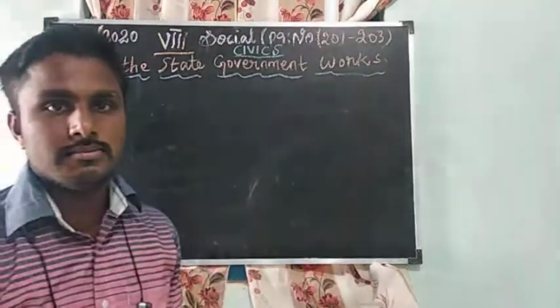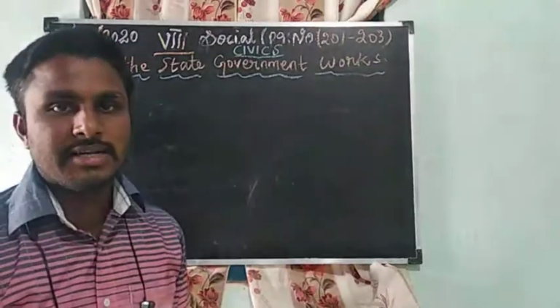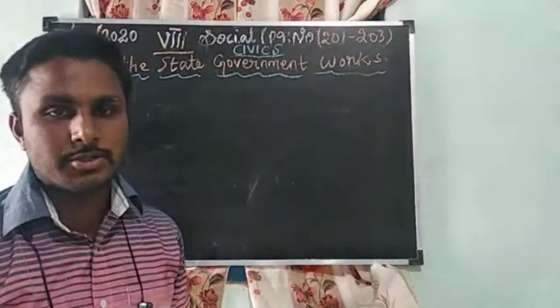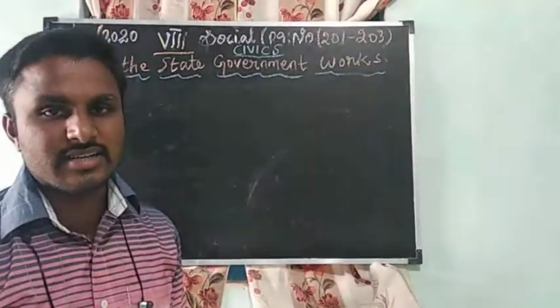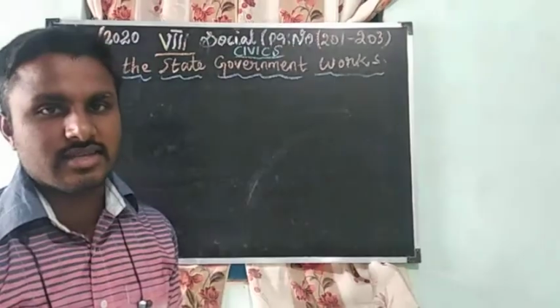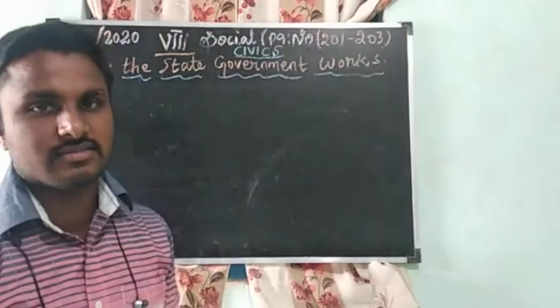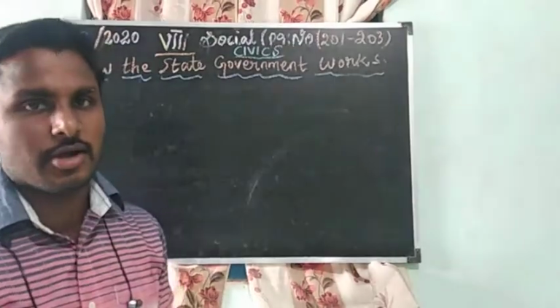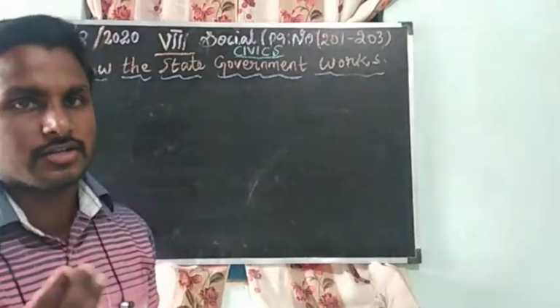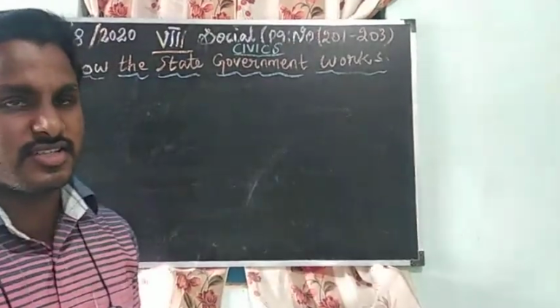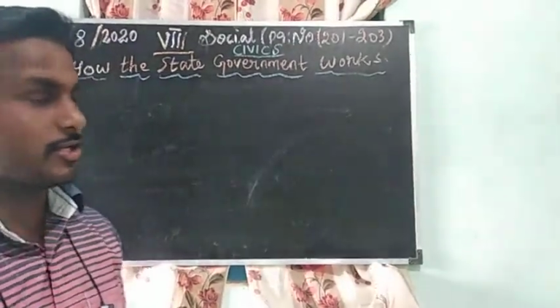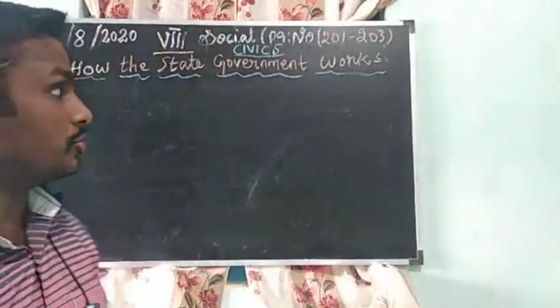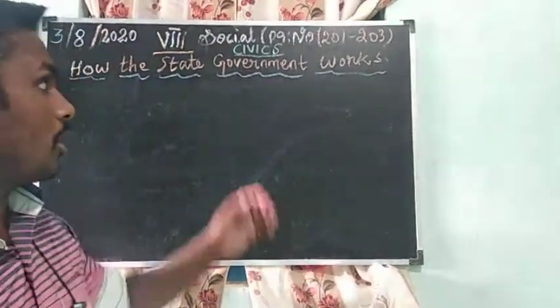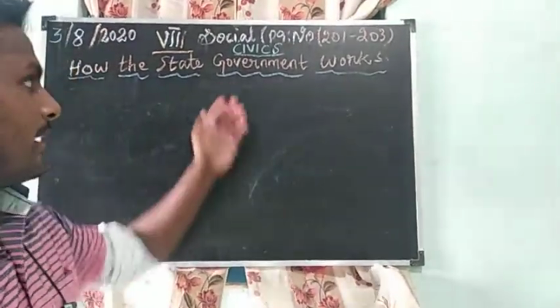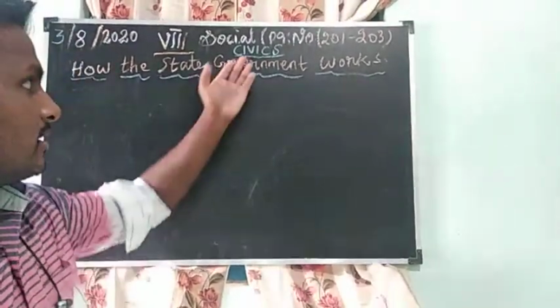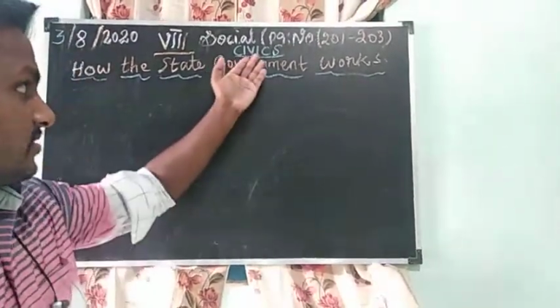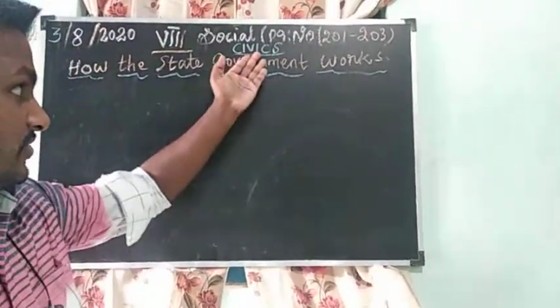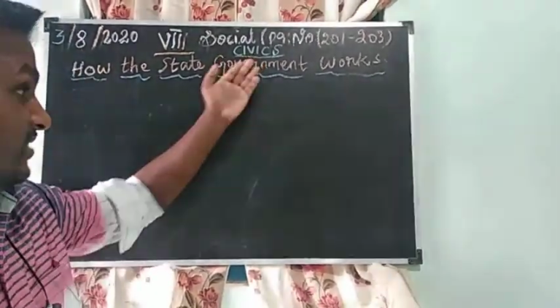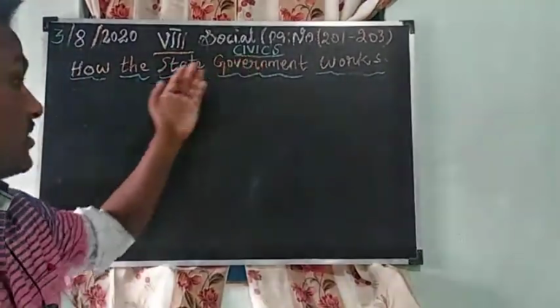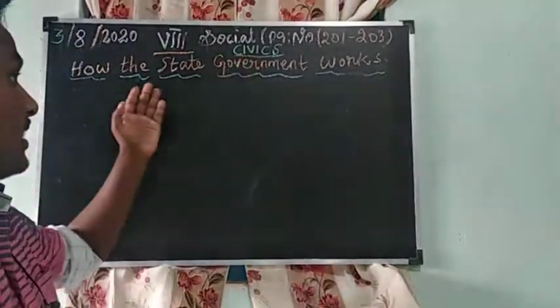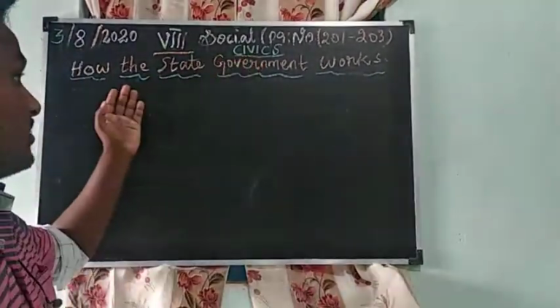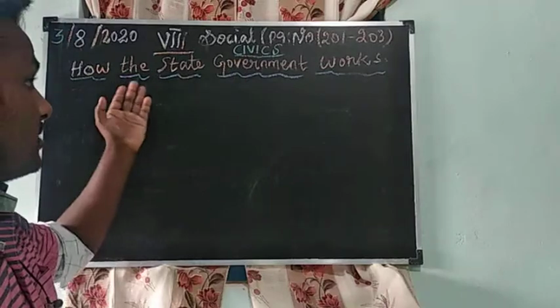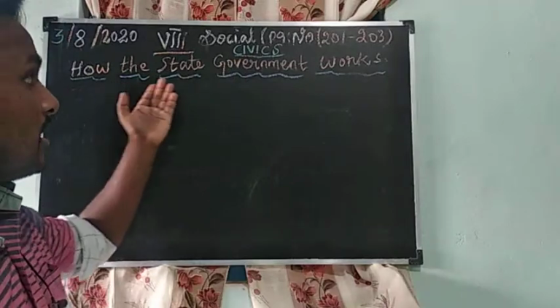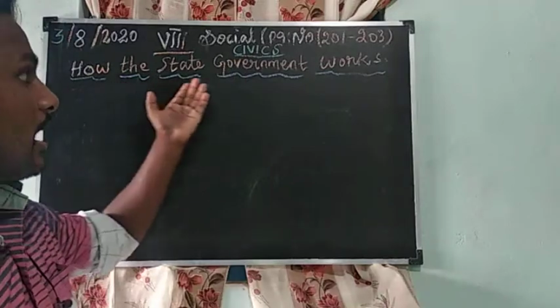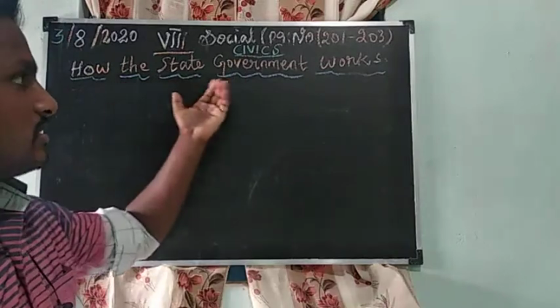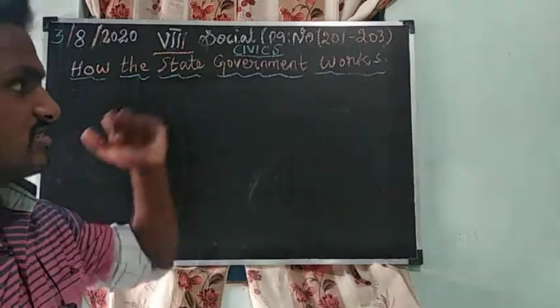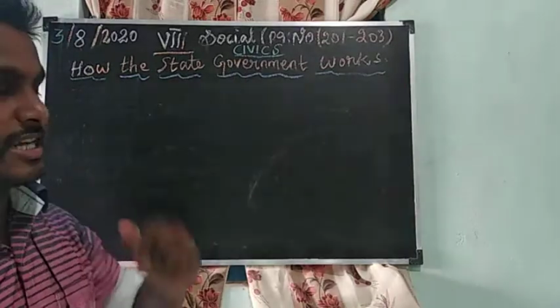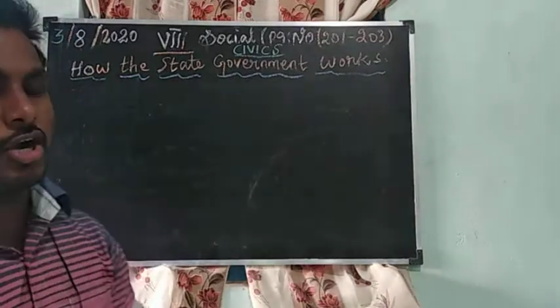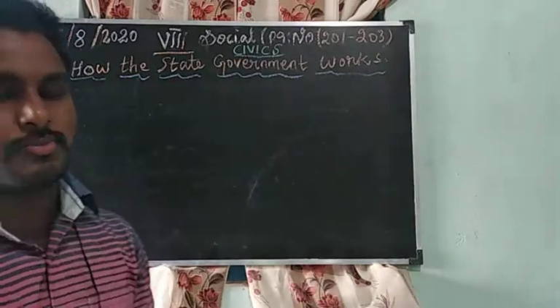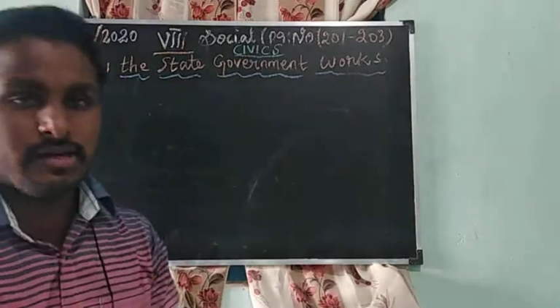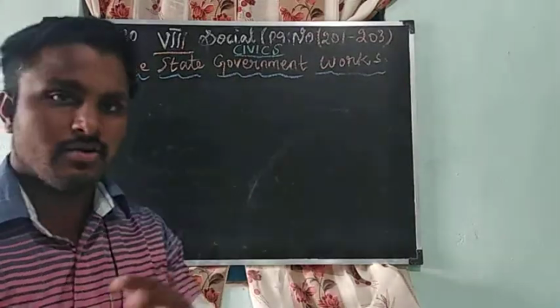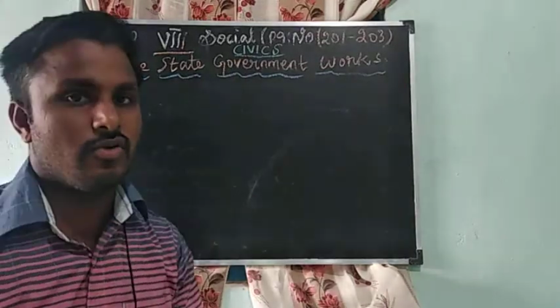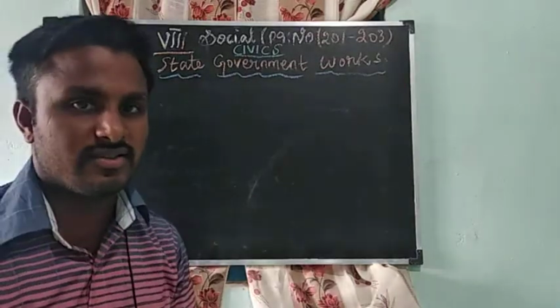In today's class, we are going to see the new topic: civics. The lesson is how the state government works.